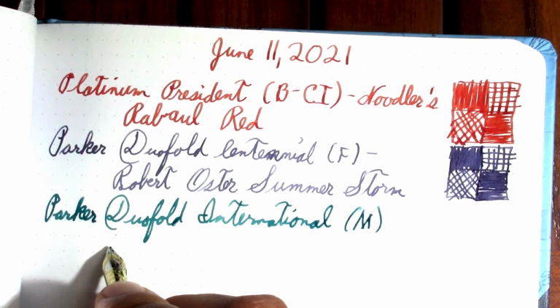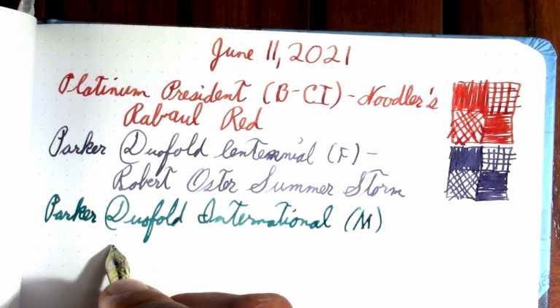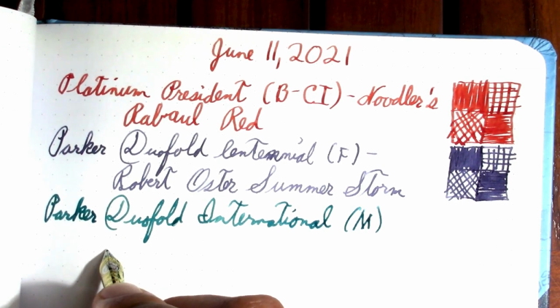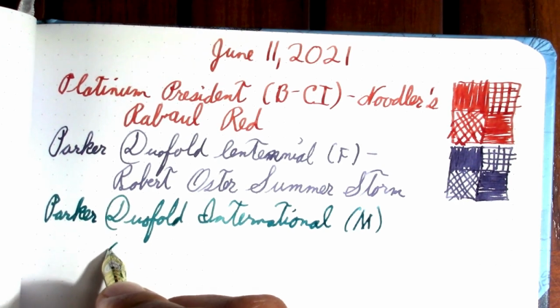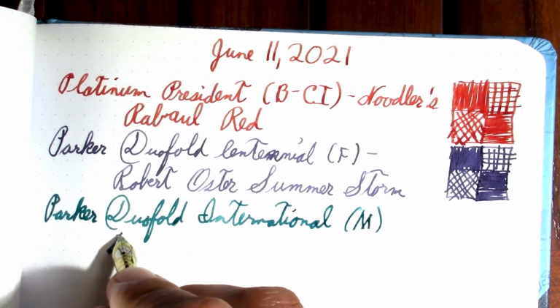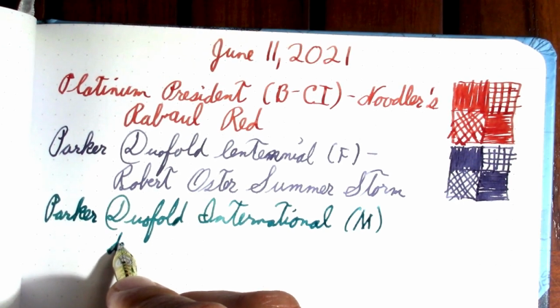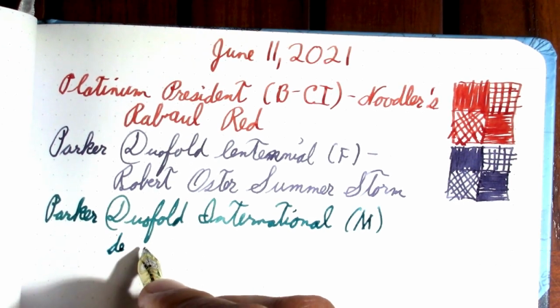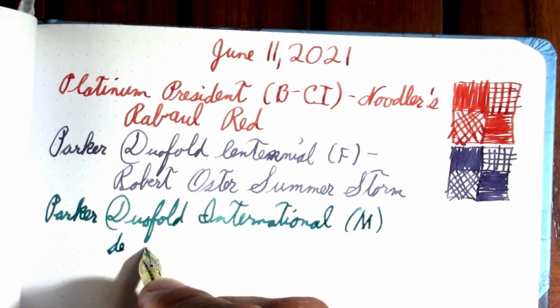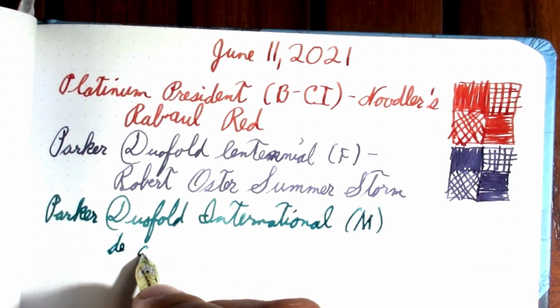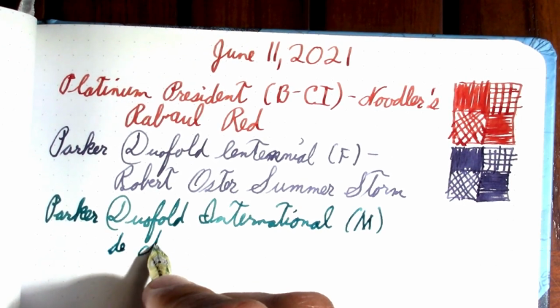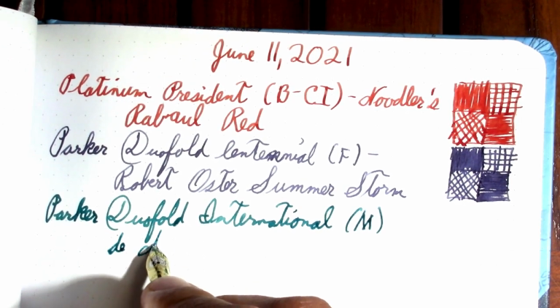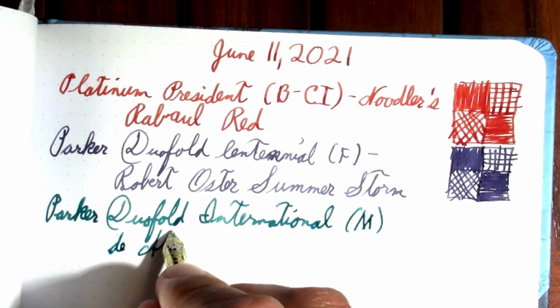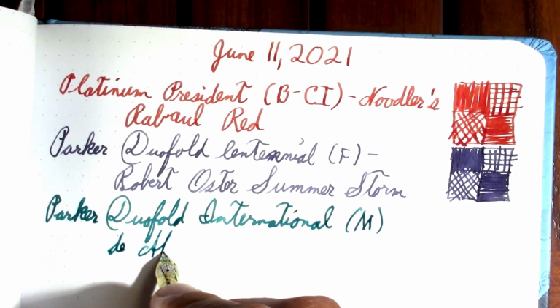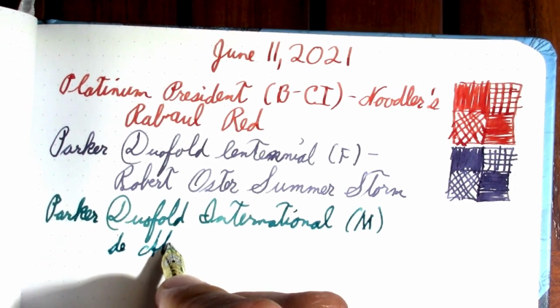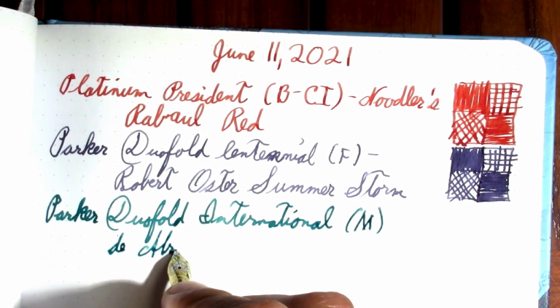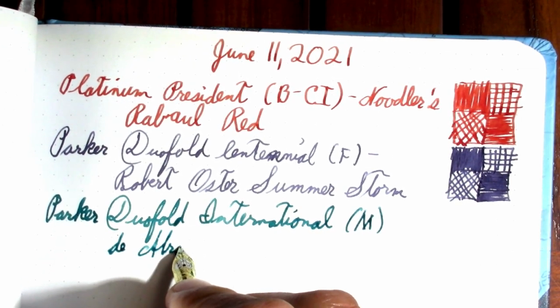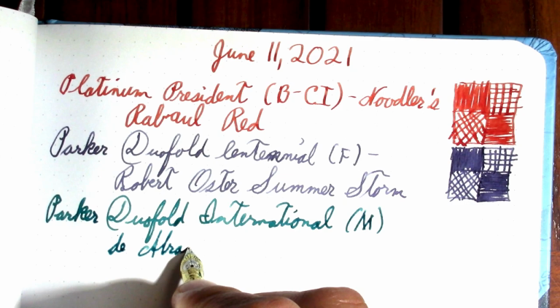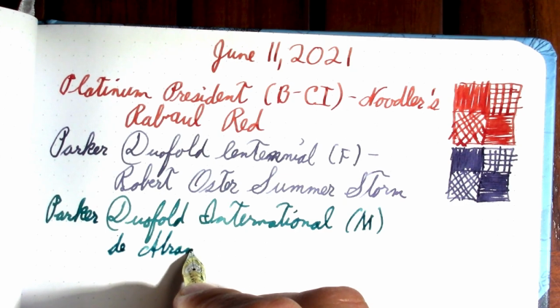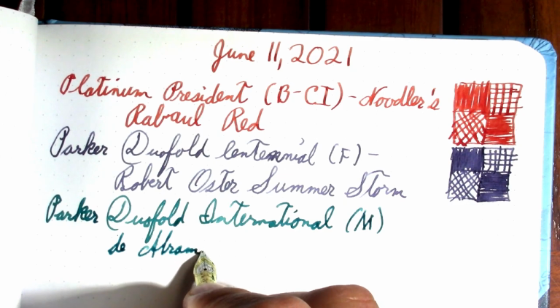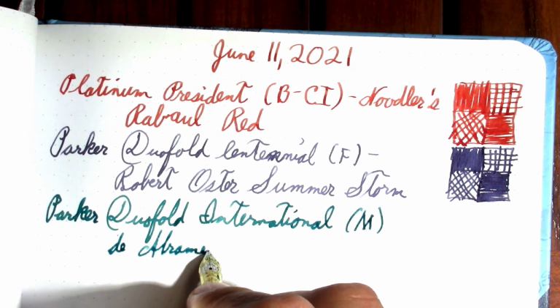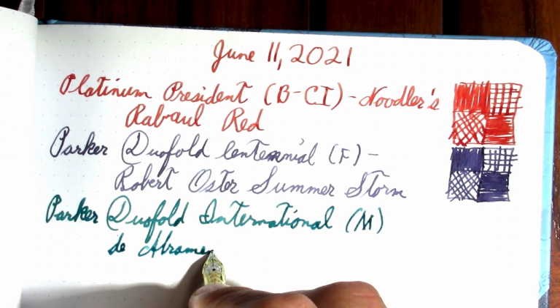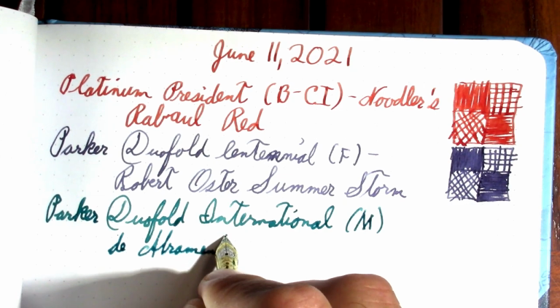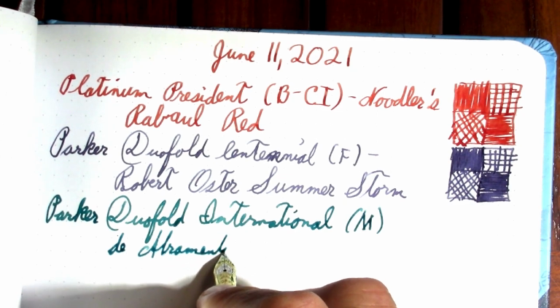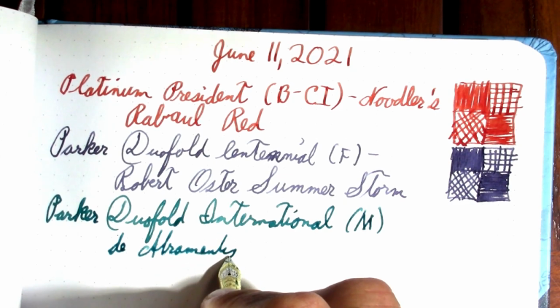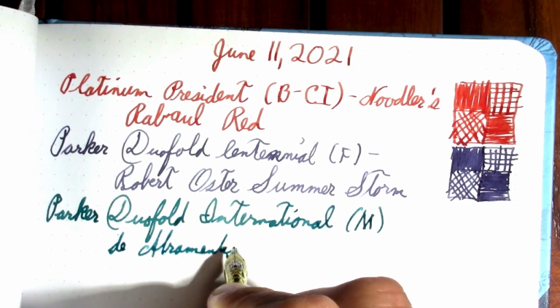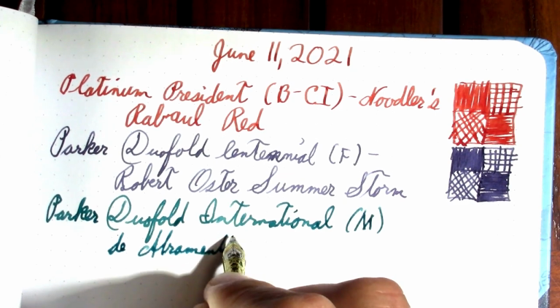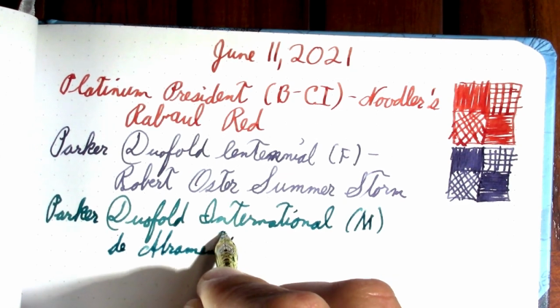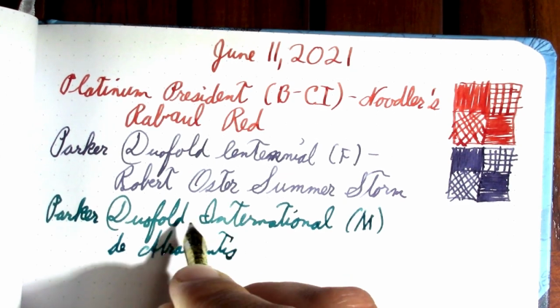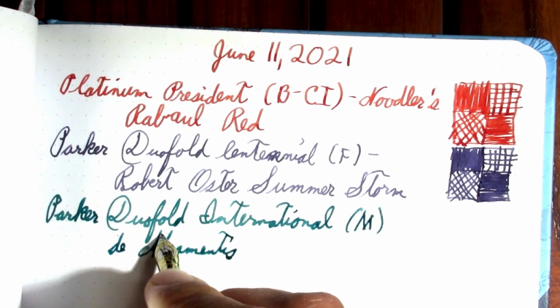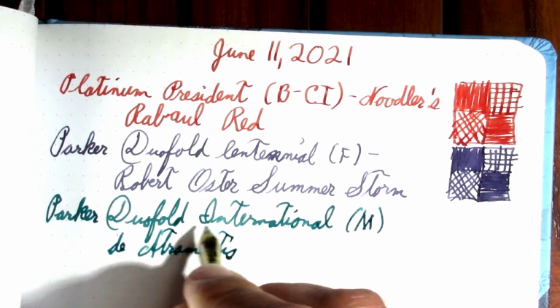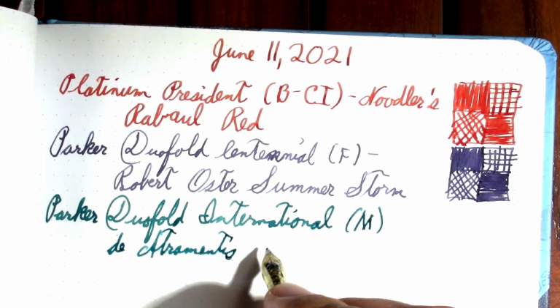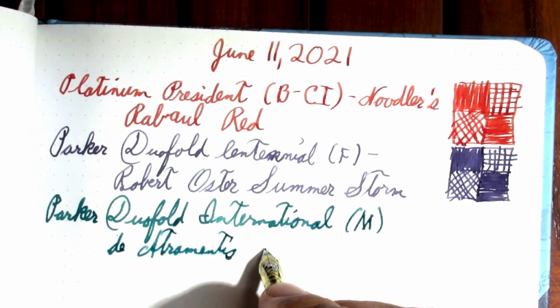The ink in this is Diamine Mint Turquoise.